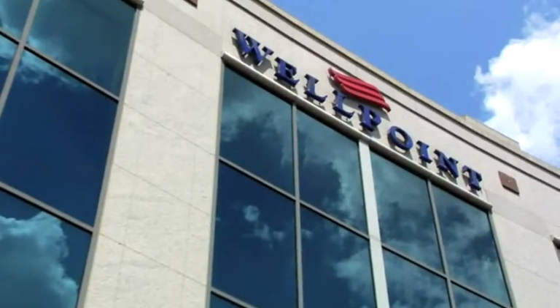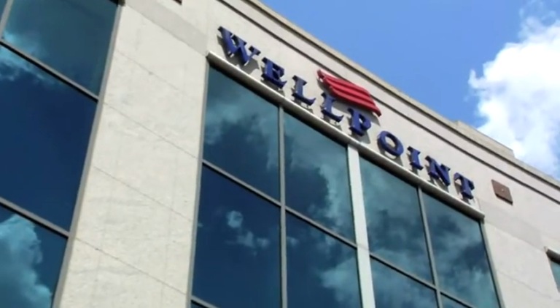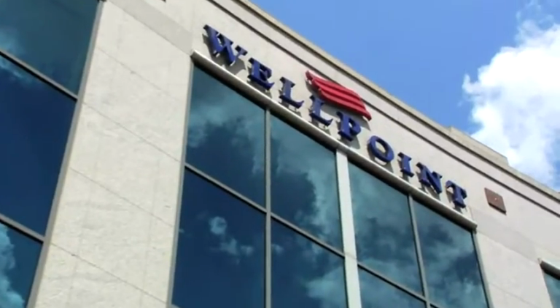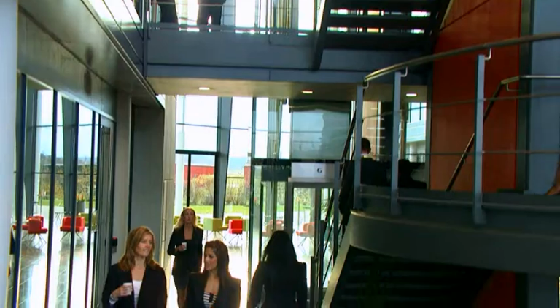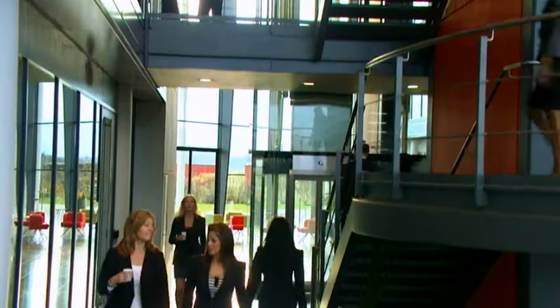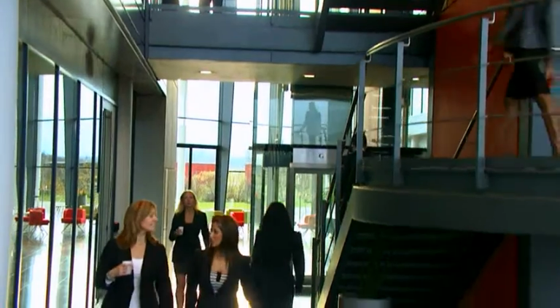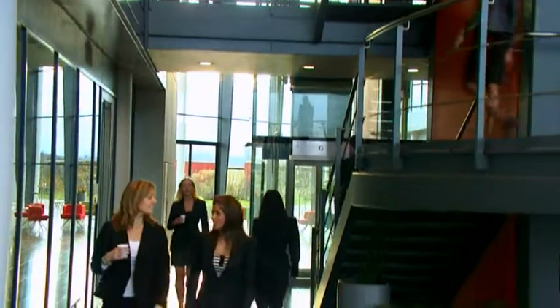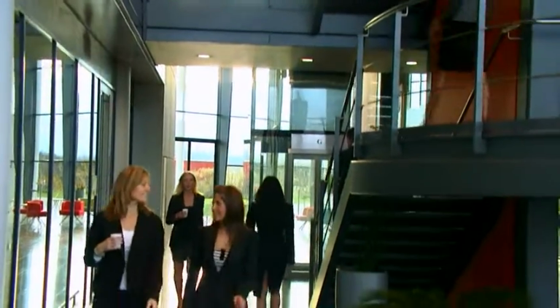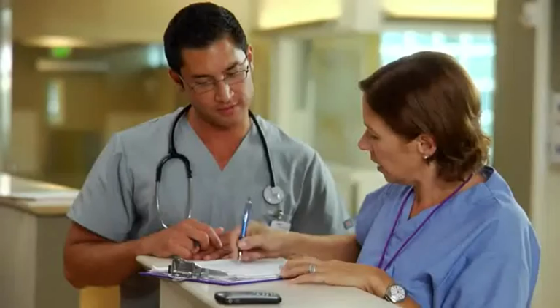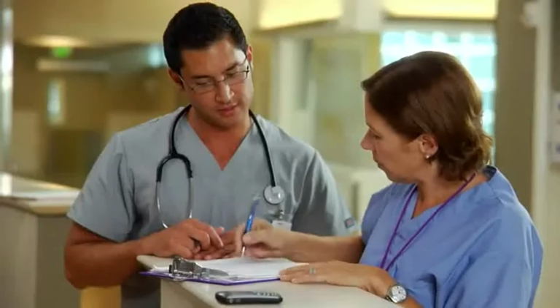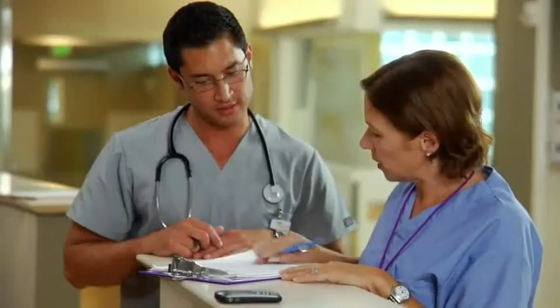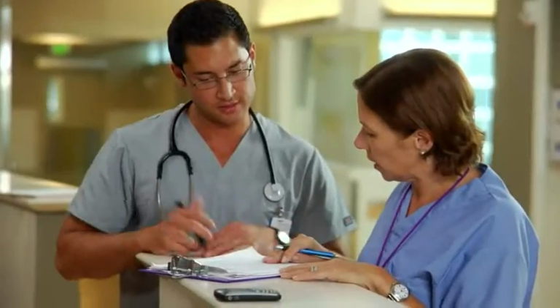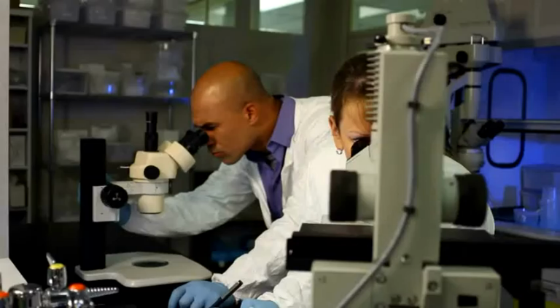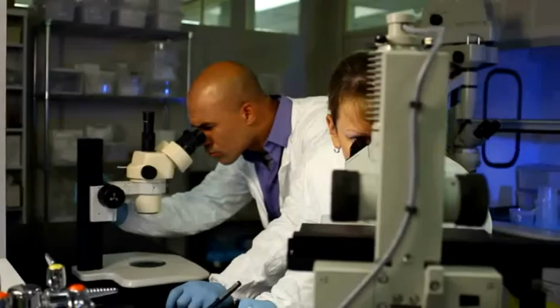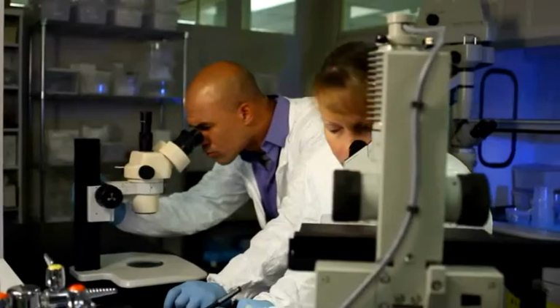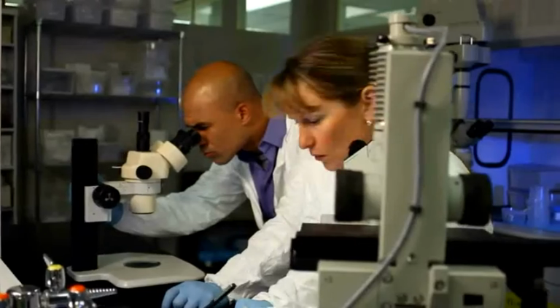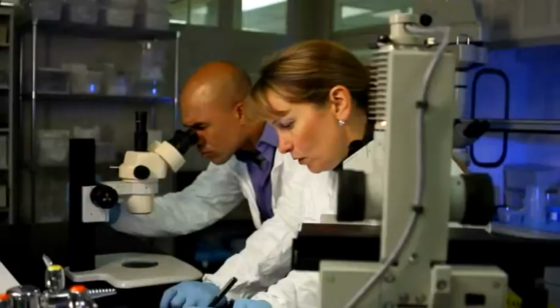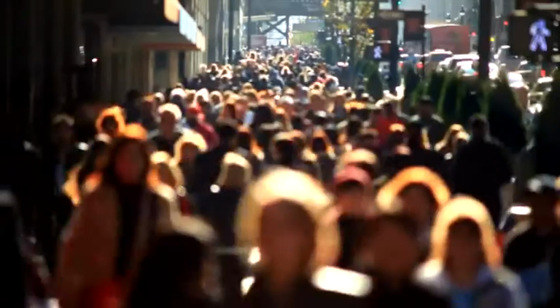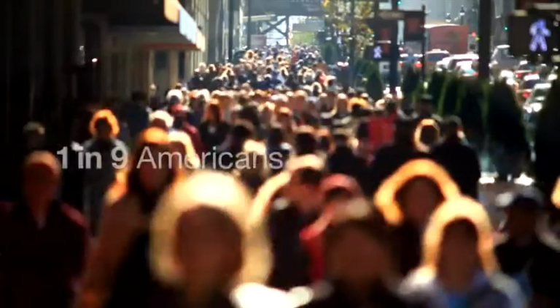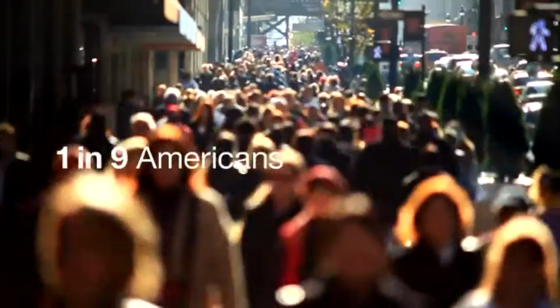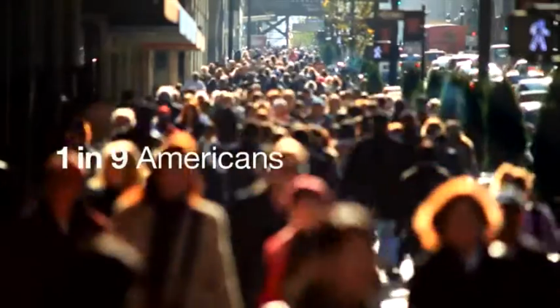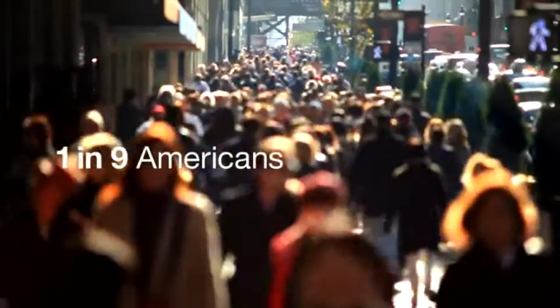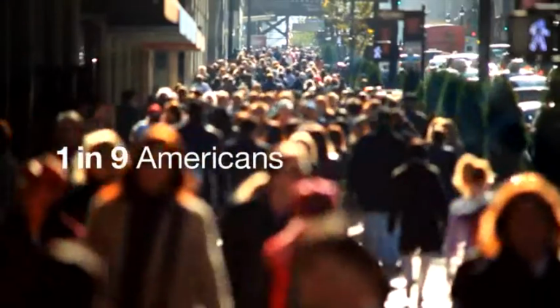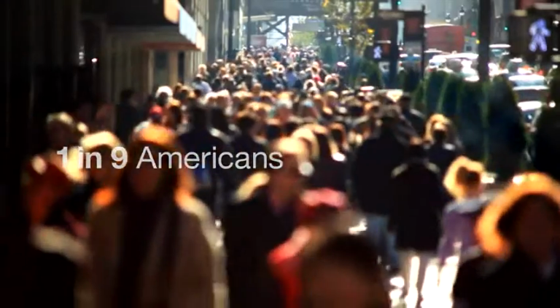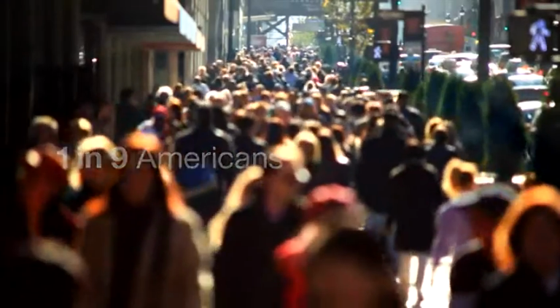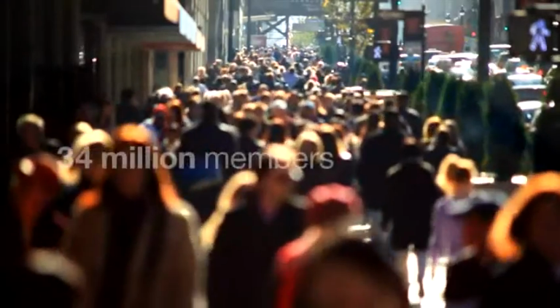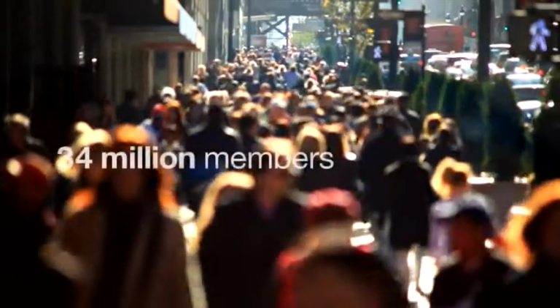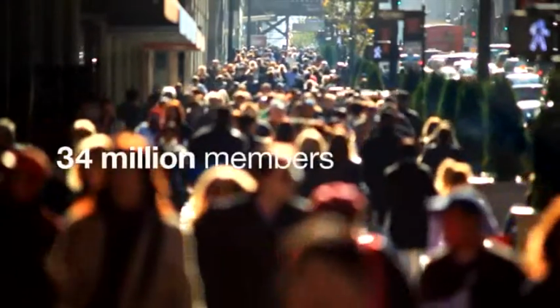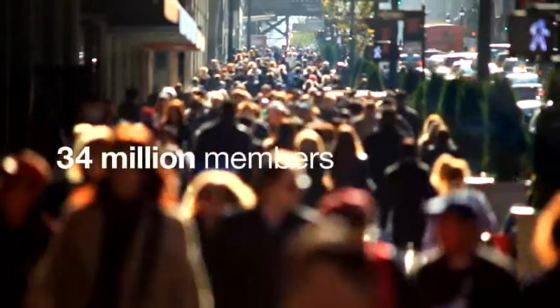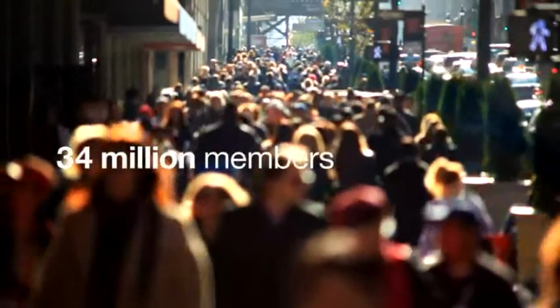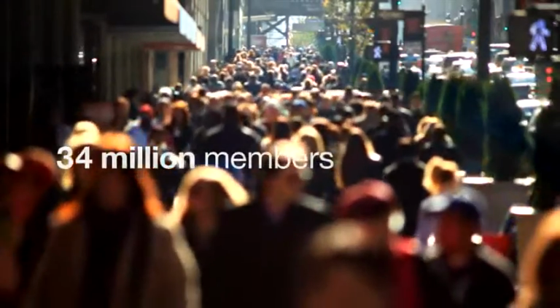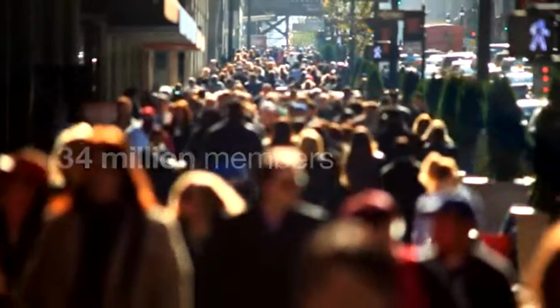WellPoint is one of the nation's largest health benefits companies, and we actually serve one in nine Americans. That's over 34 million people.